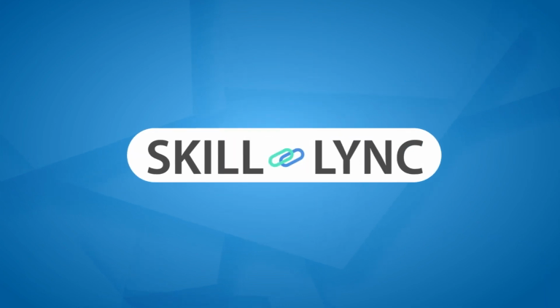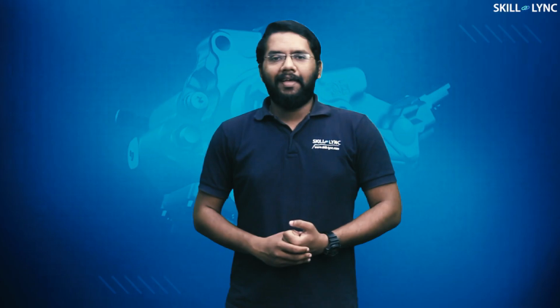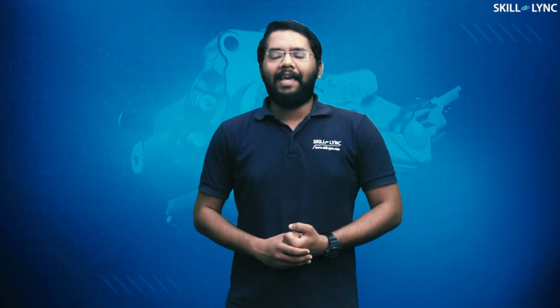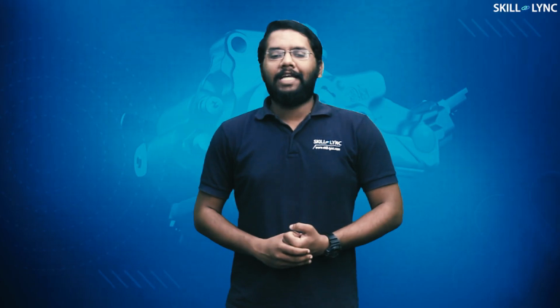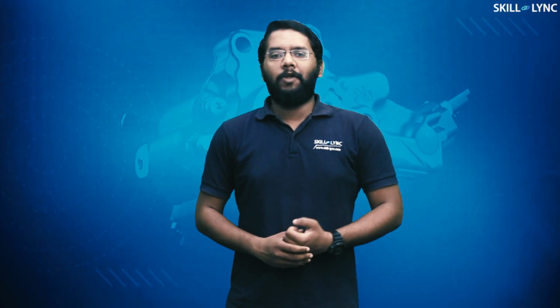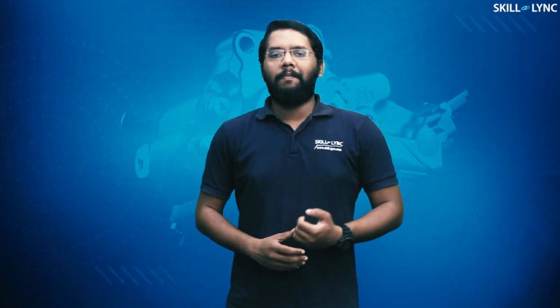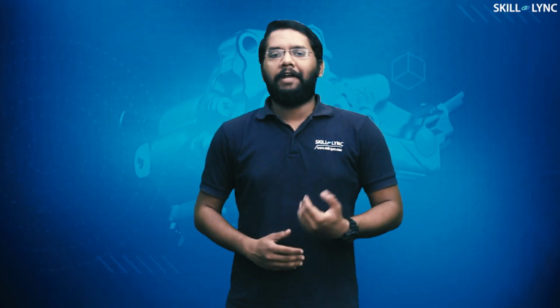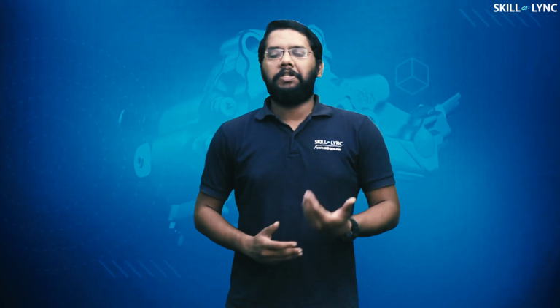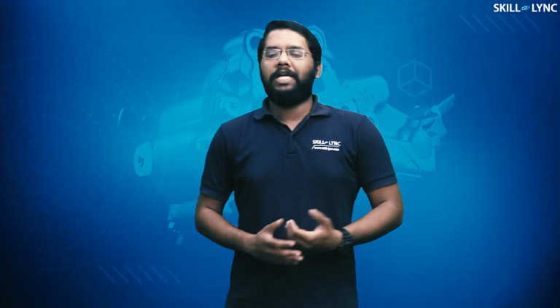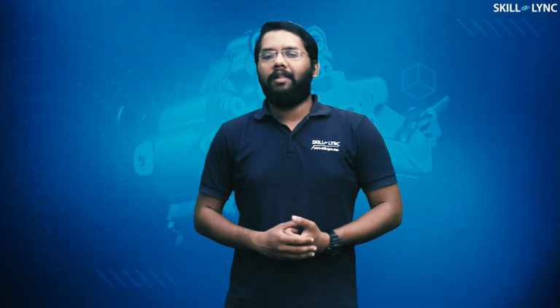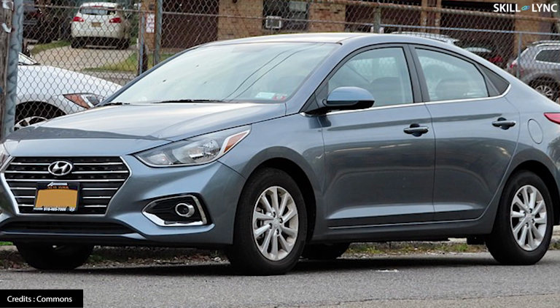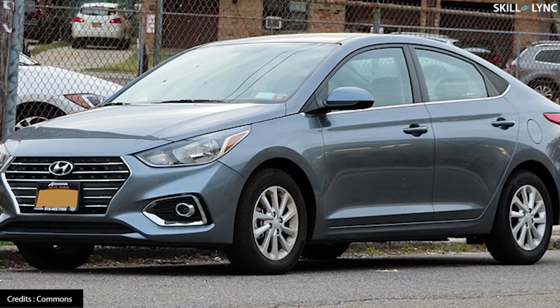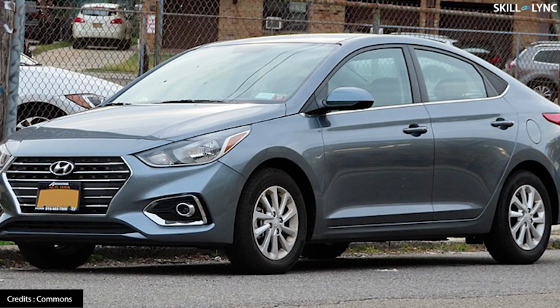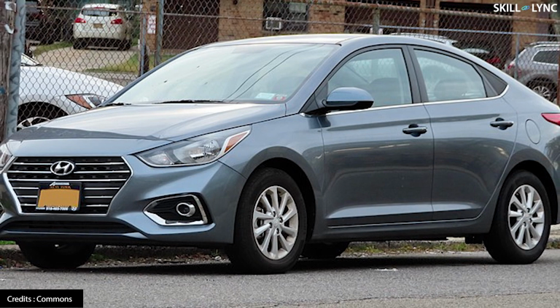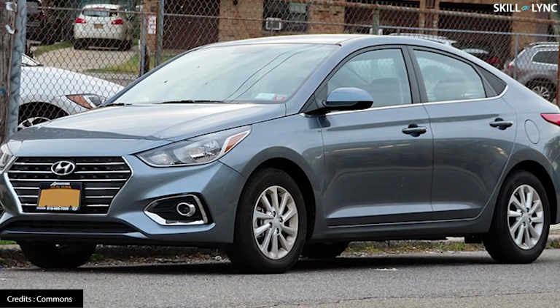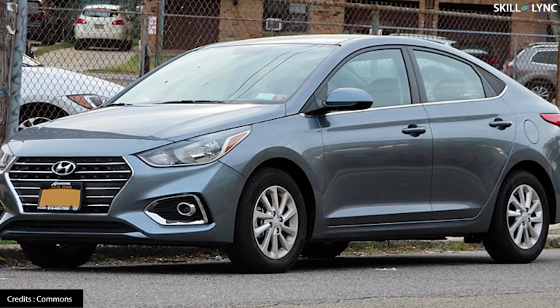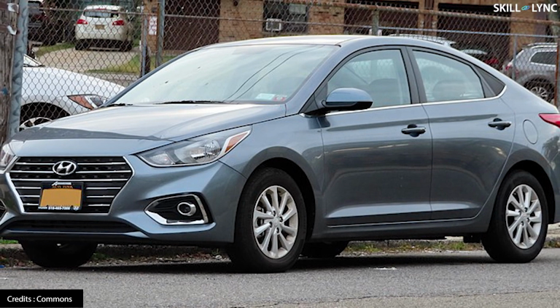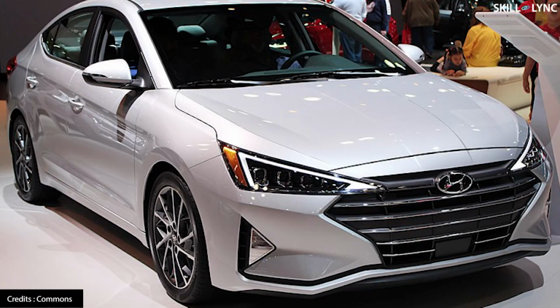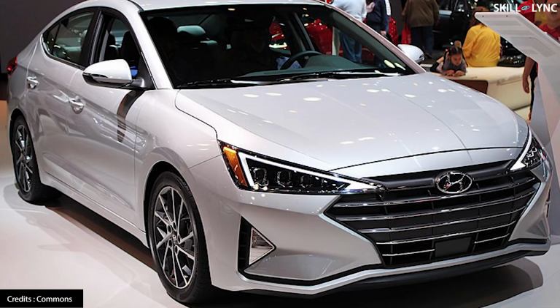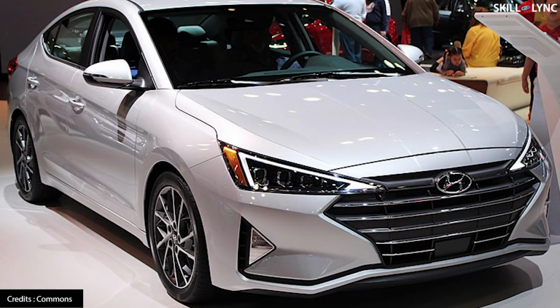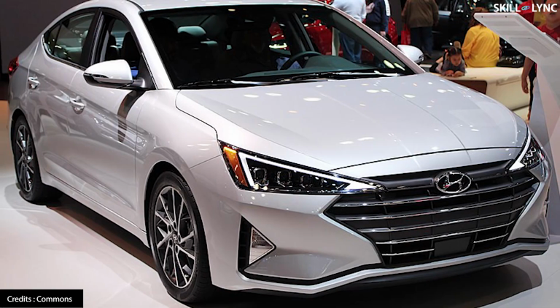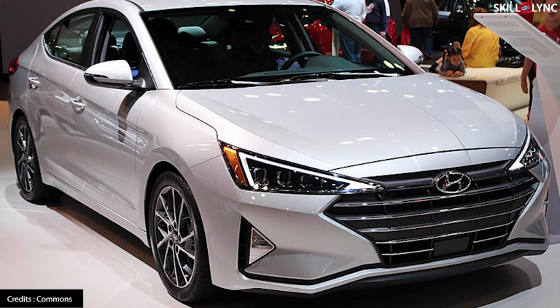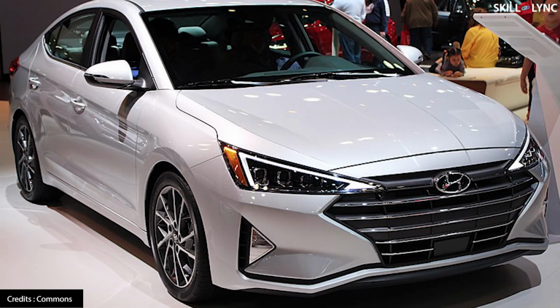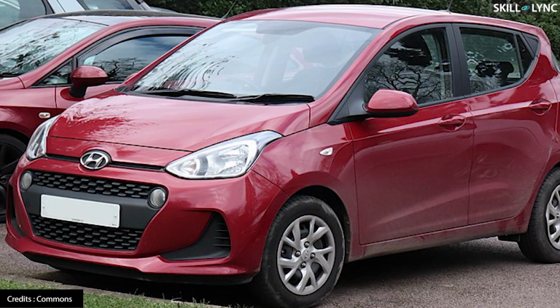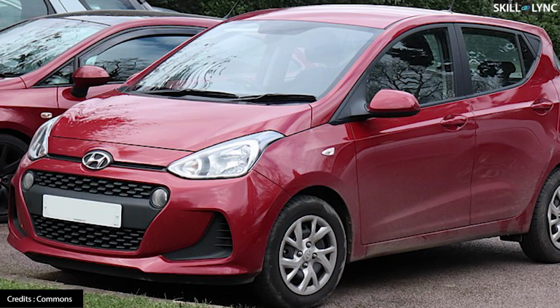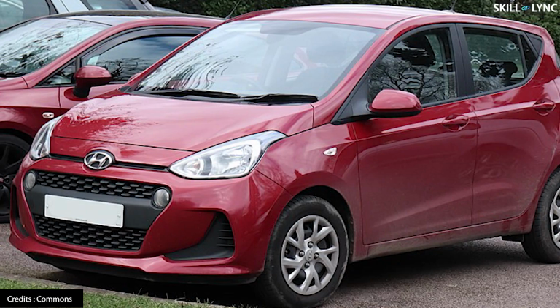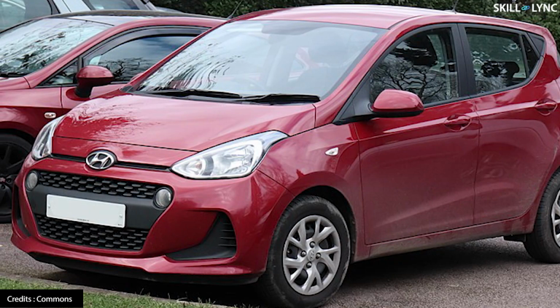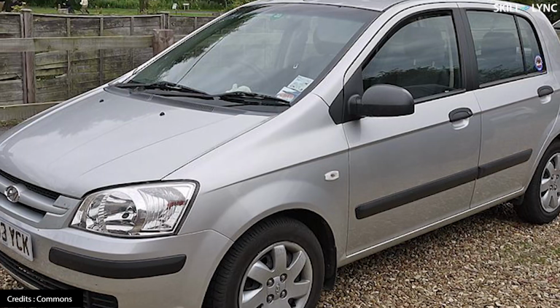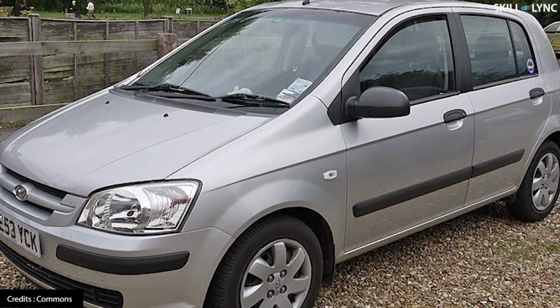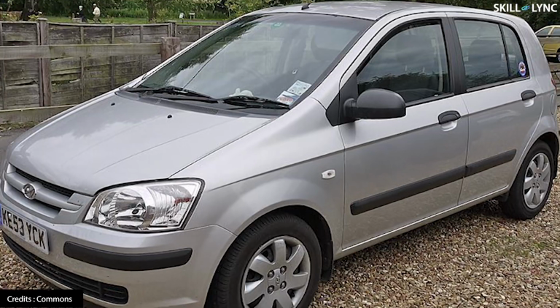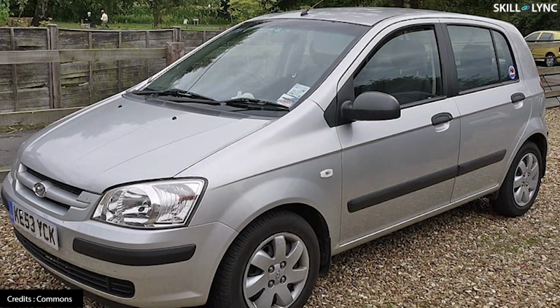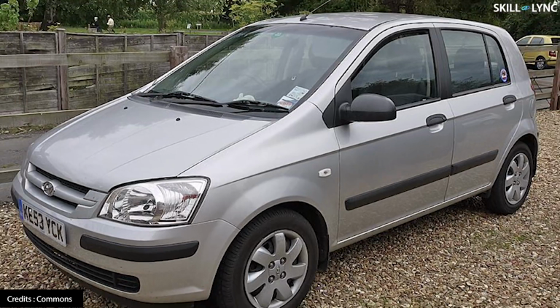Hey guys, welcome back to the channel. The Hyundai Accent, Elantra, i10 and the Getz.